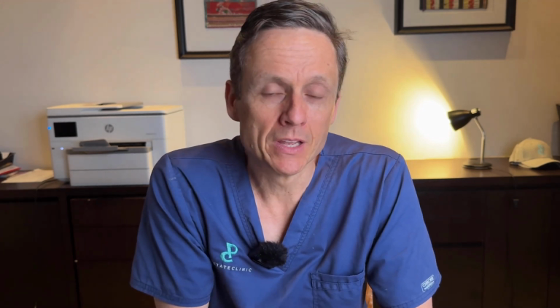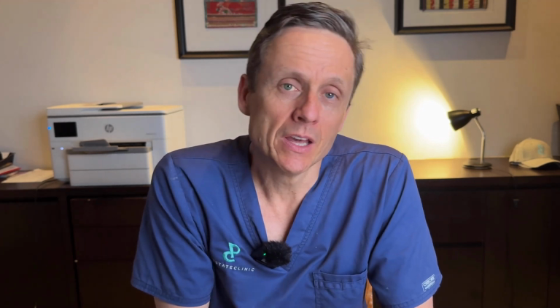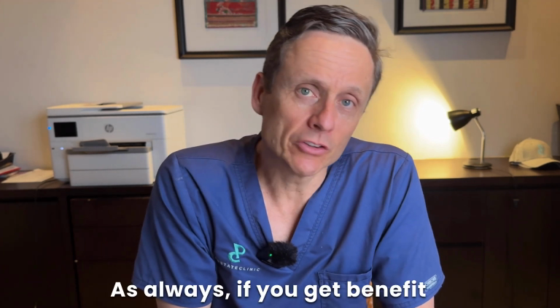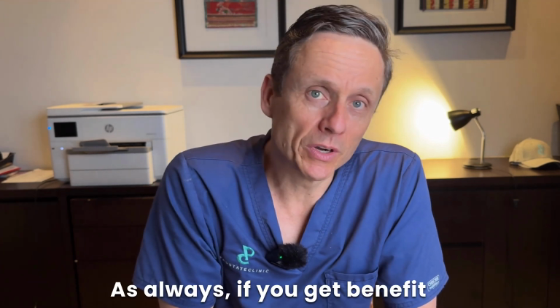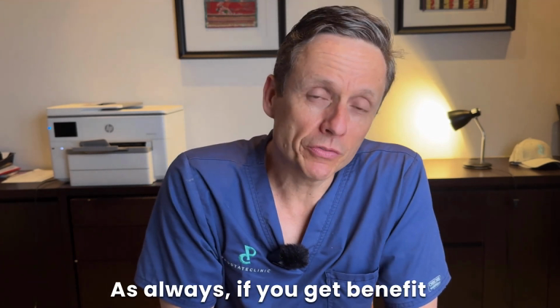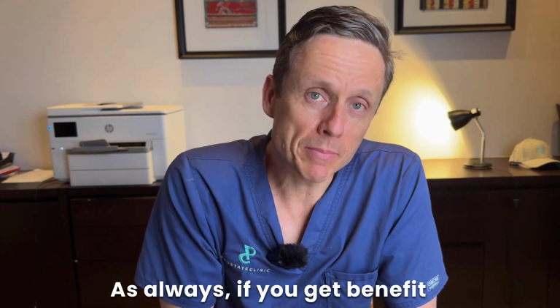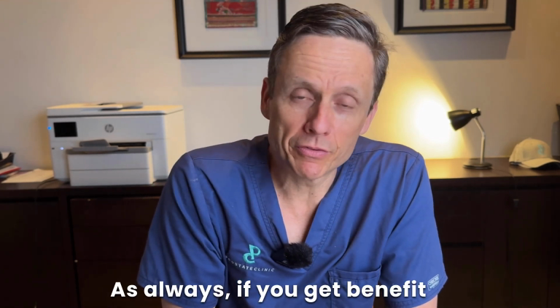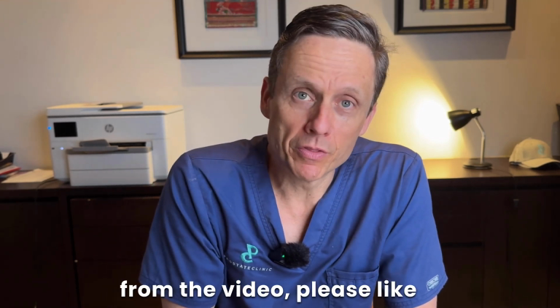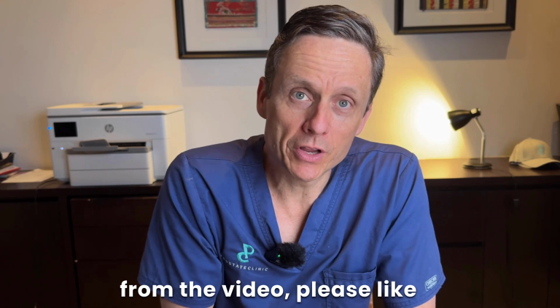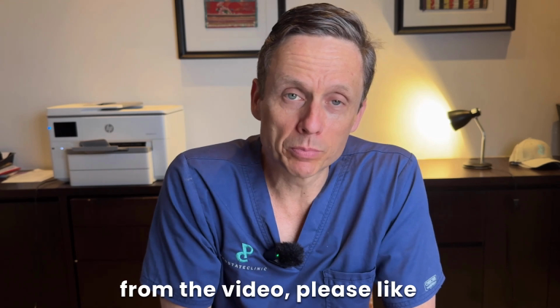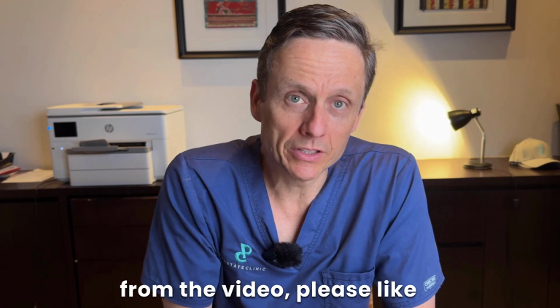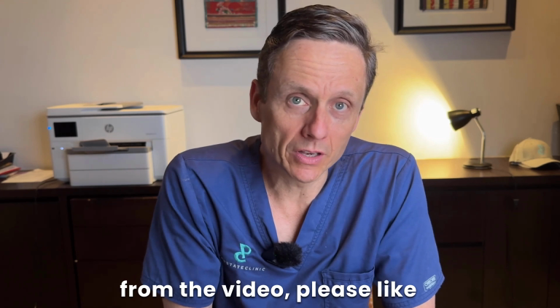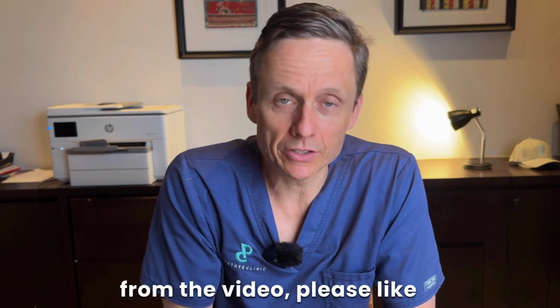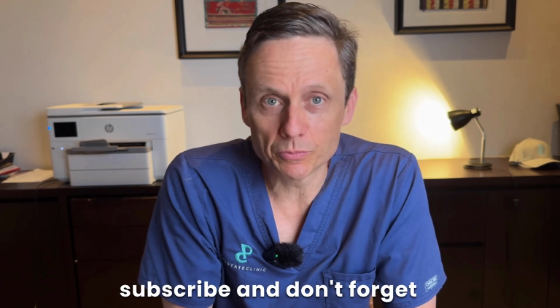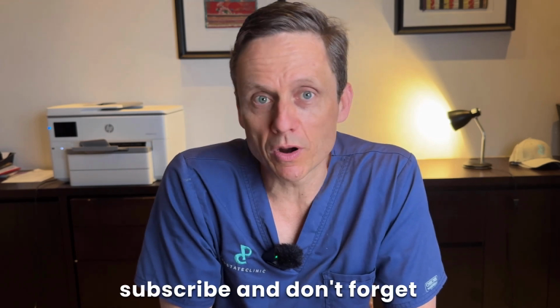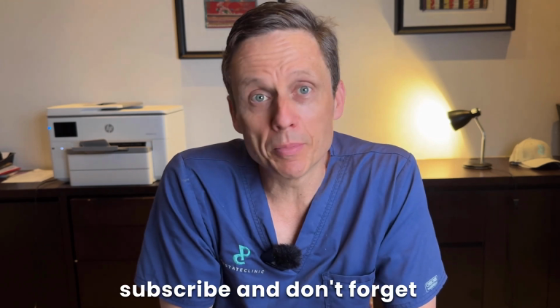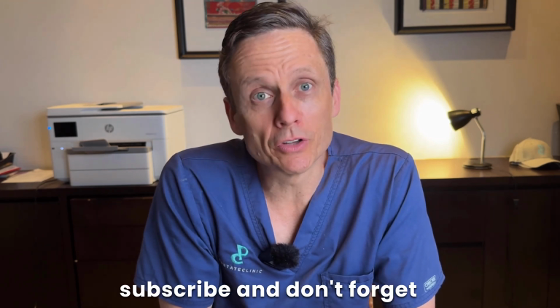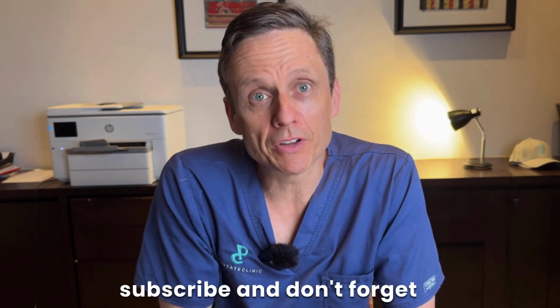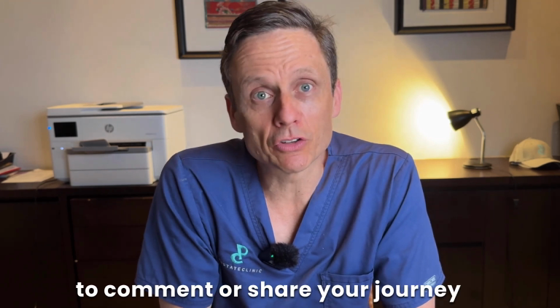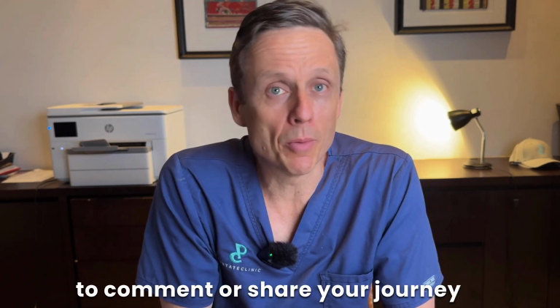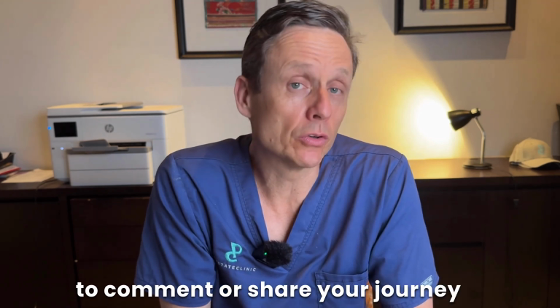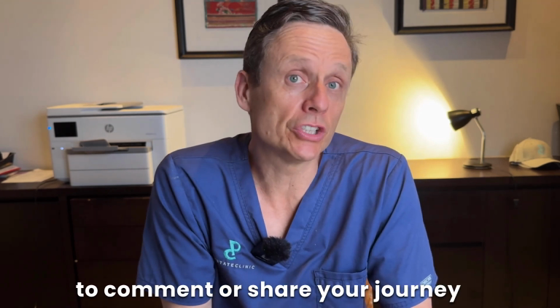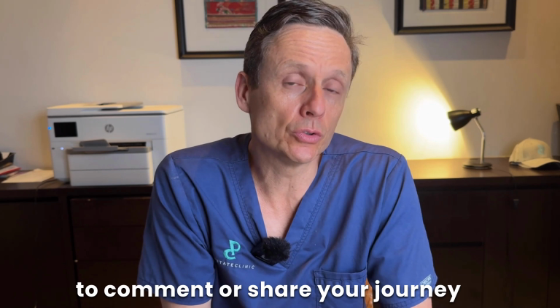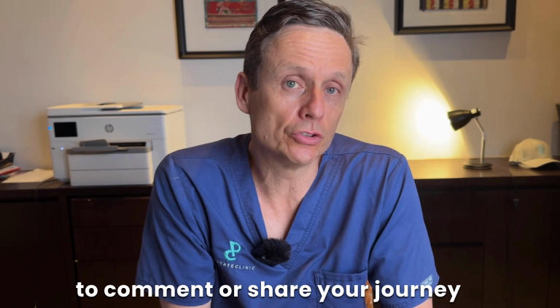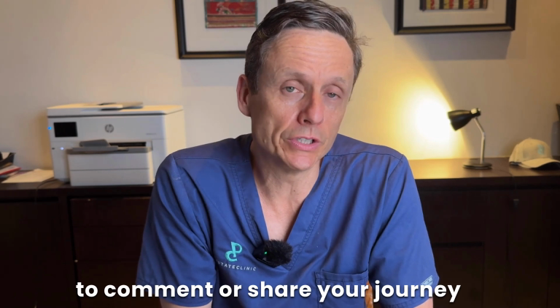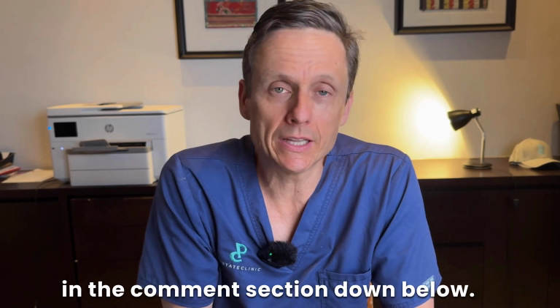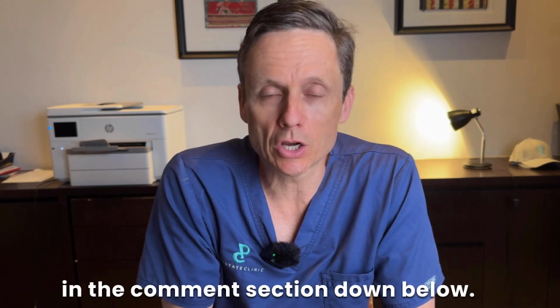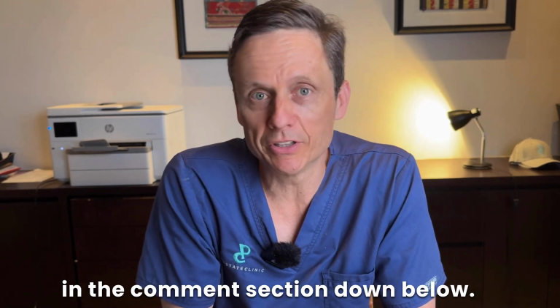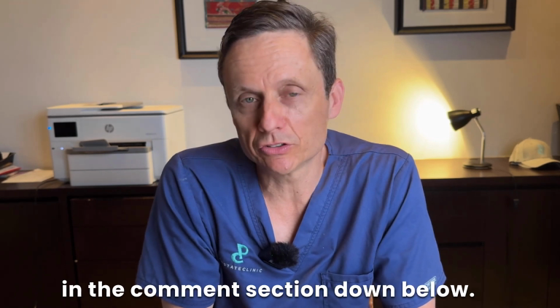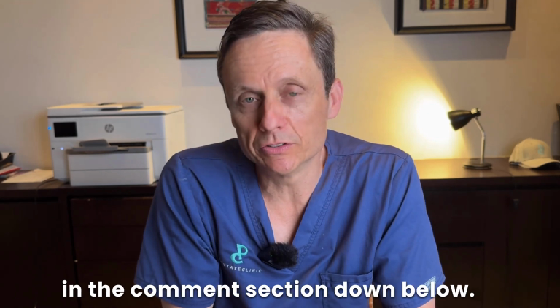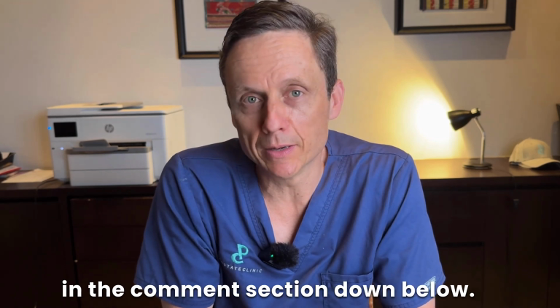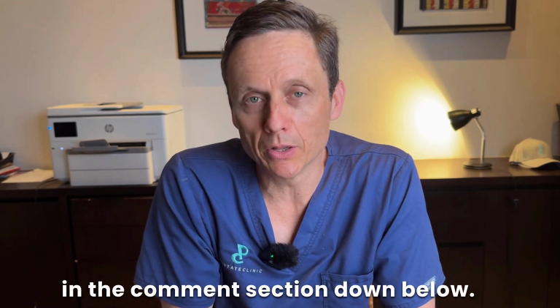As always, if you get benefit from the video, please like, subscribe, and don't forget to comment or share your journey in the comment section down below.